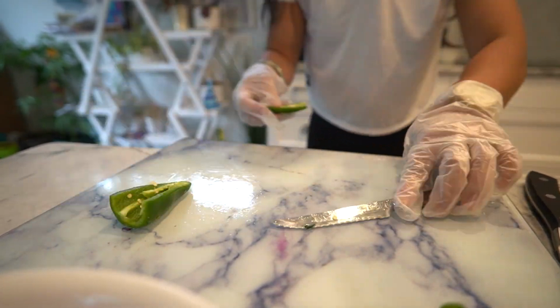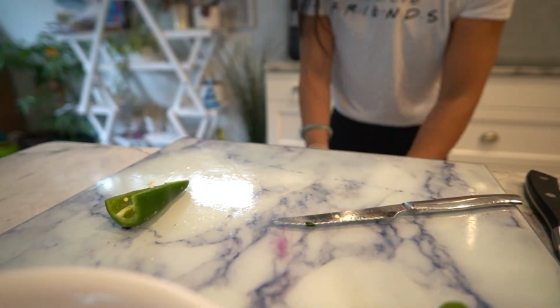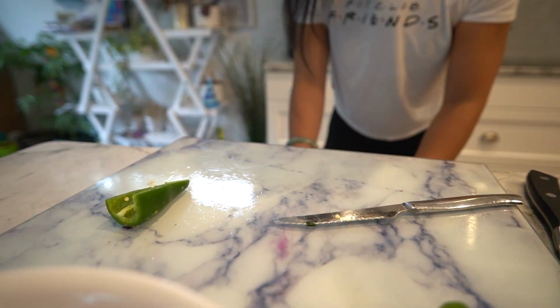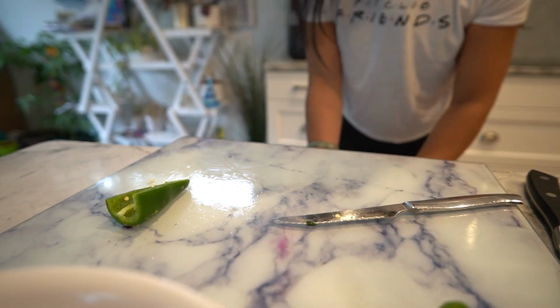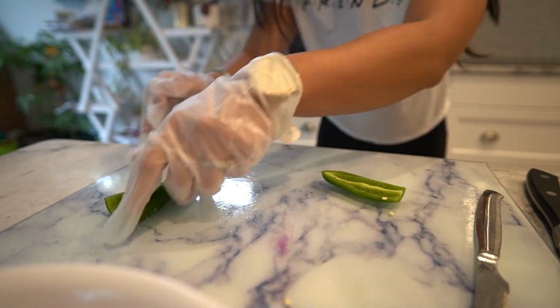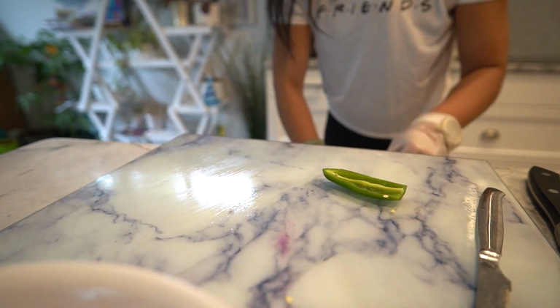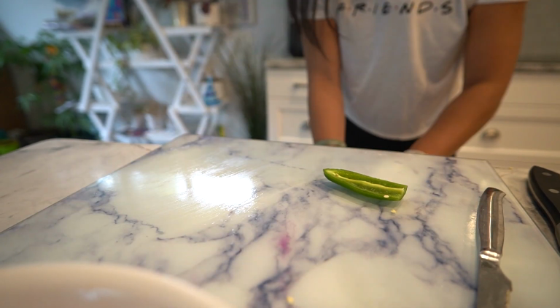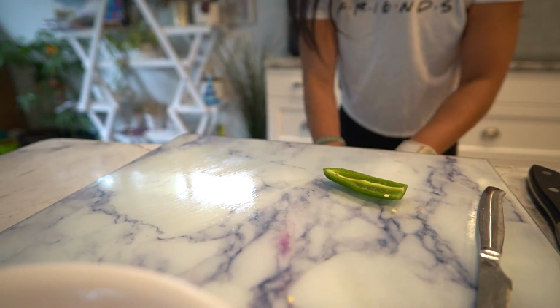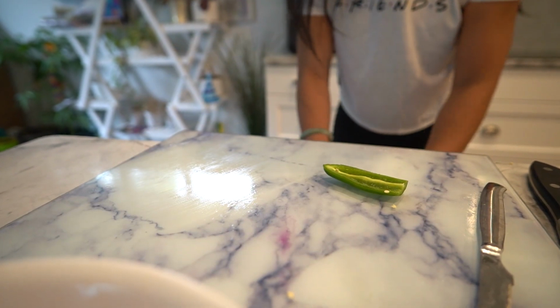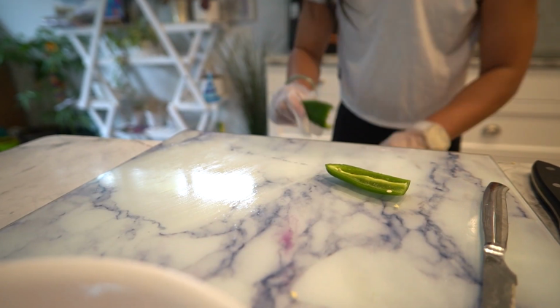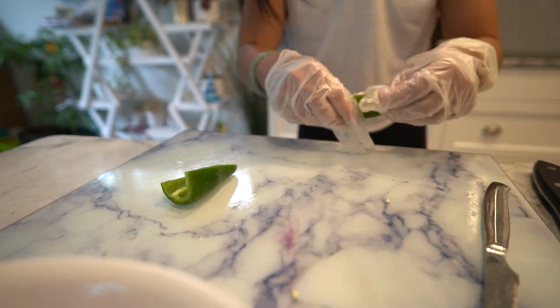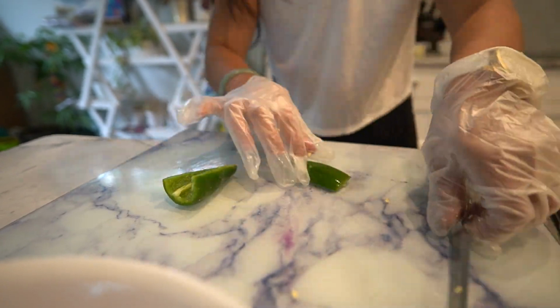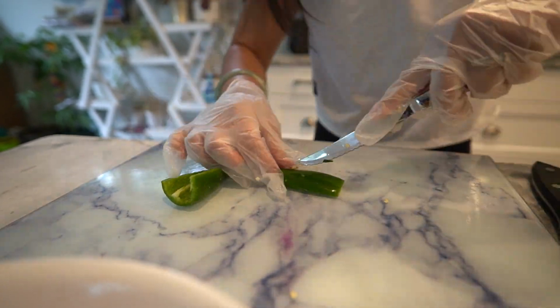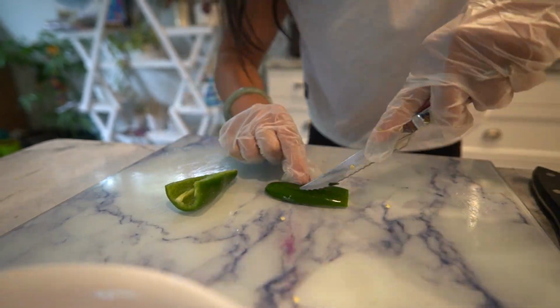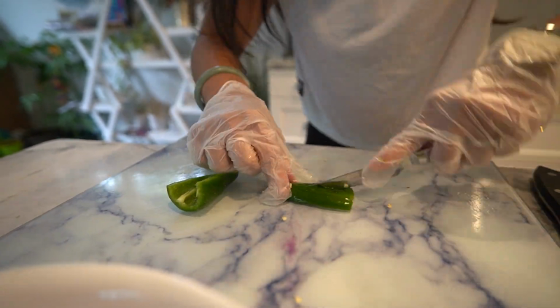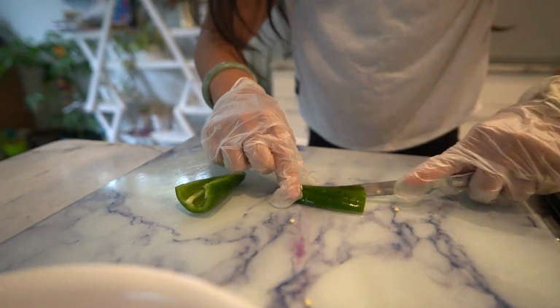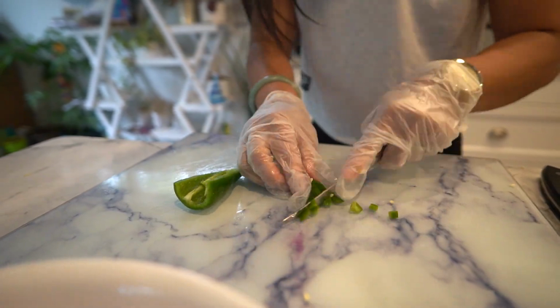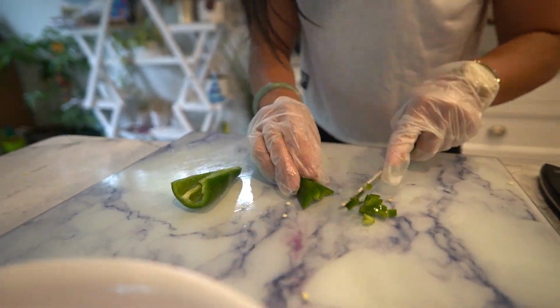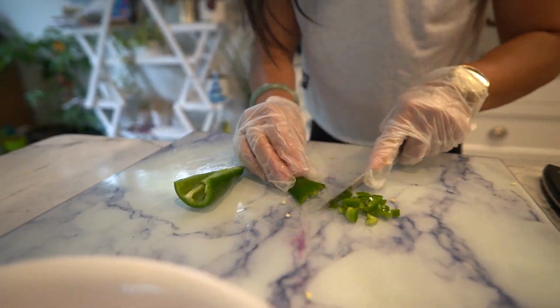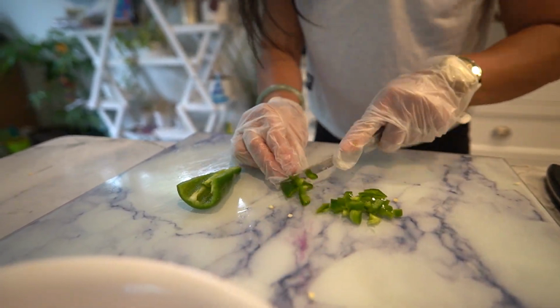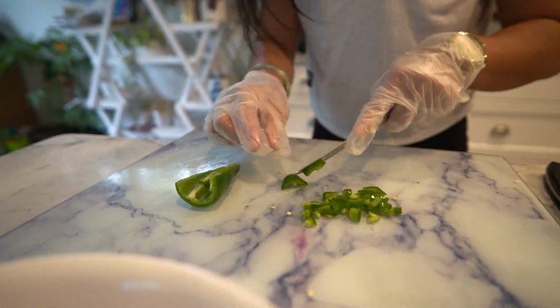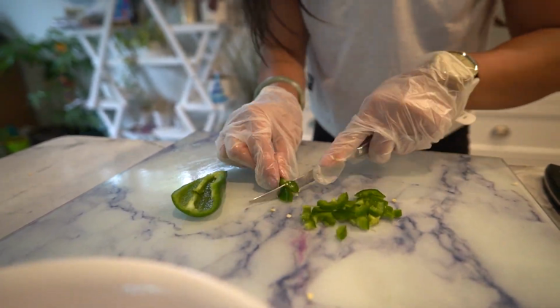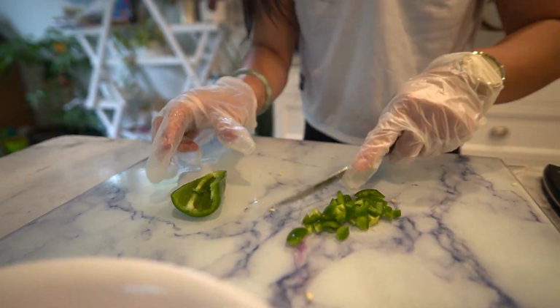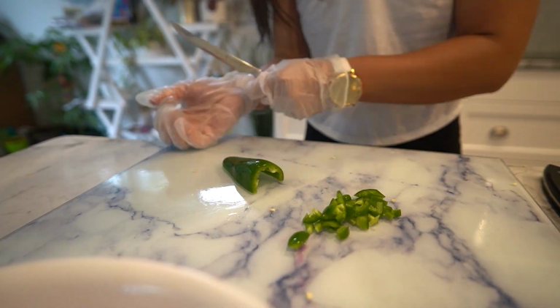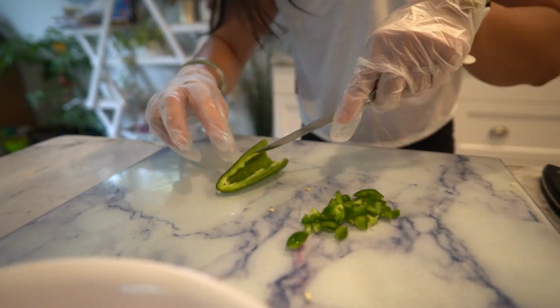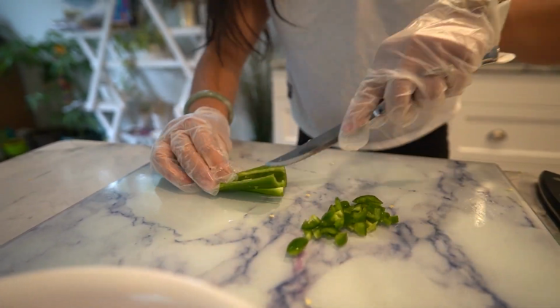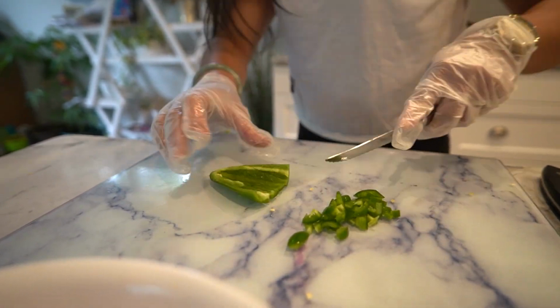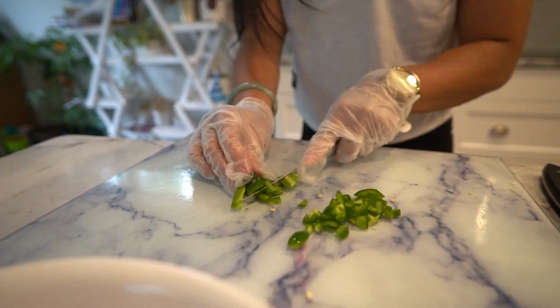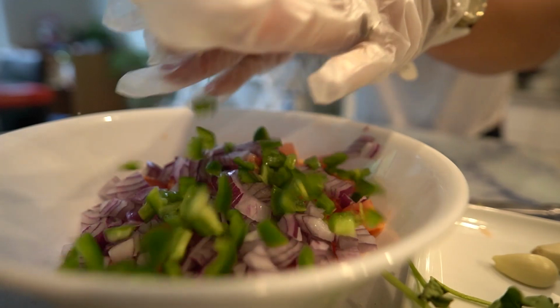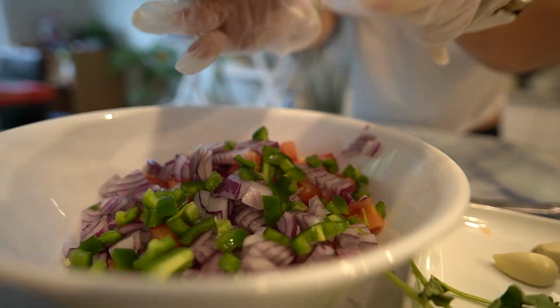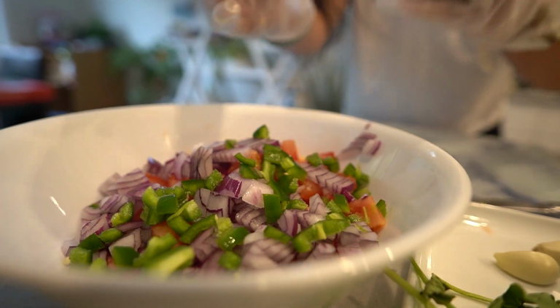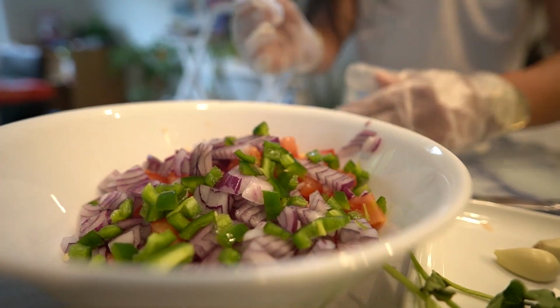Be cautious not to touch your face, especially your eyes, after handling the jalapeno pepper.